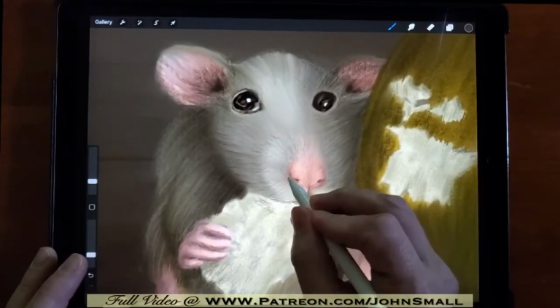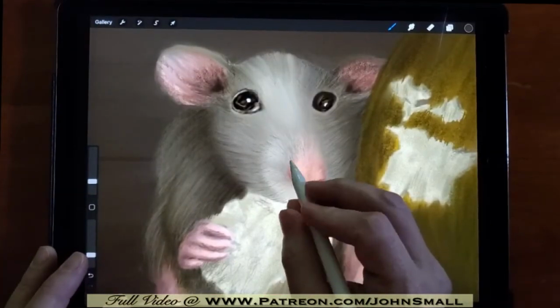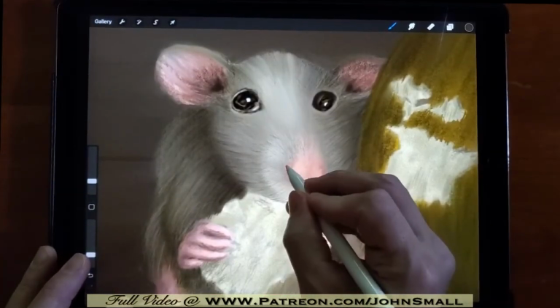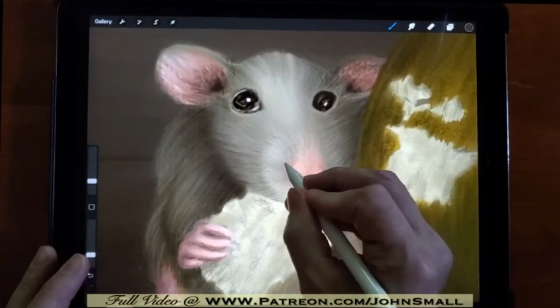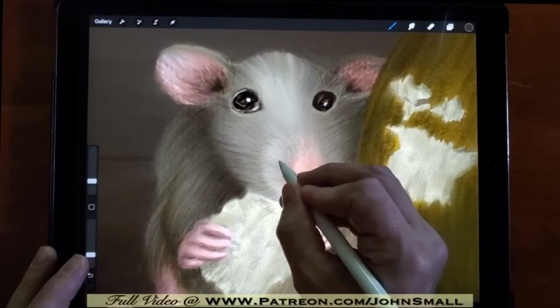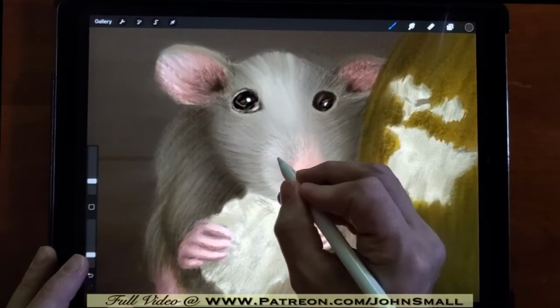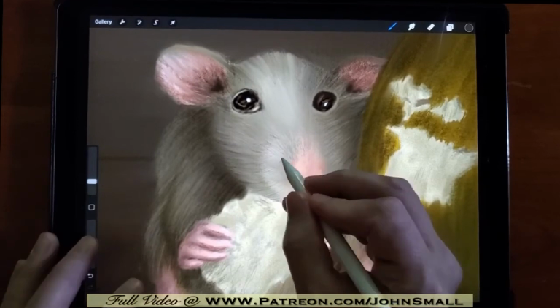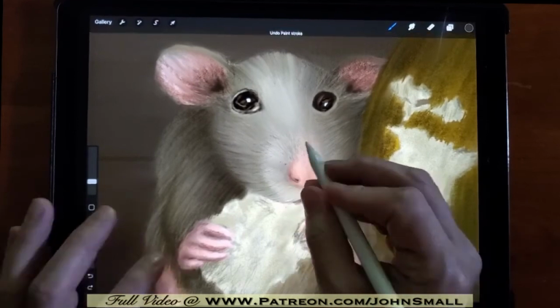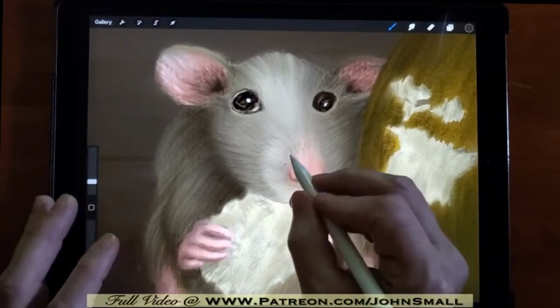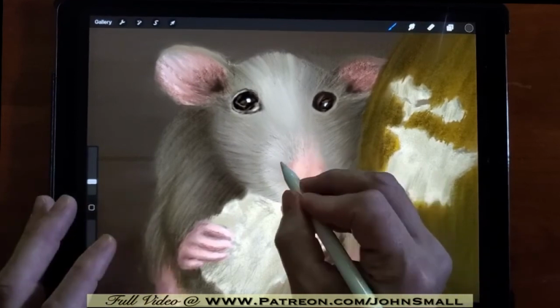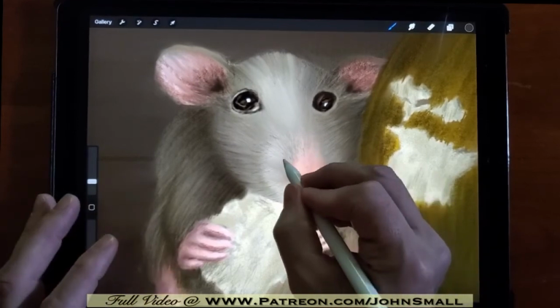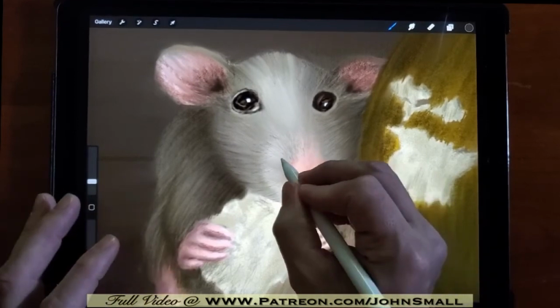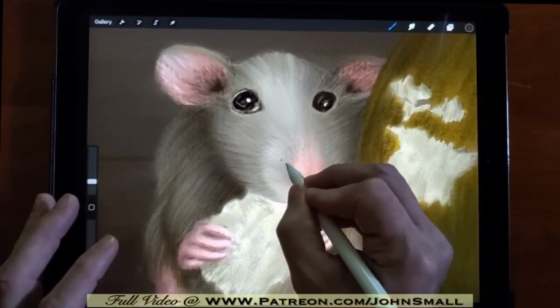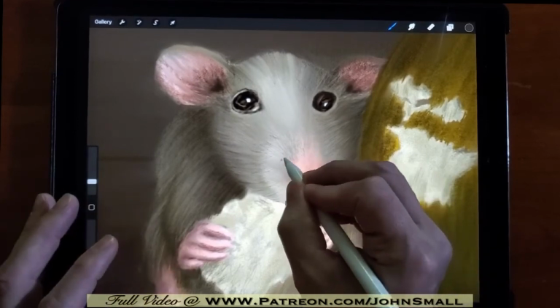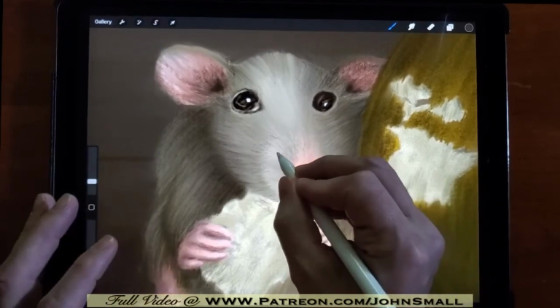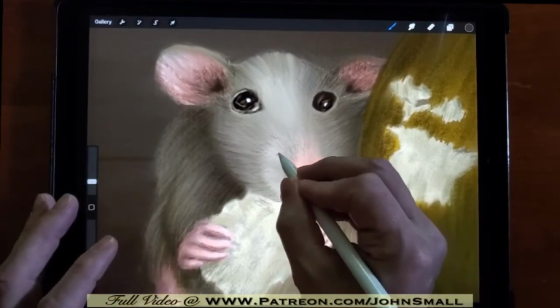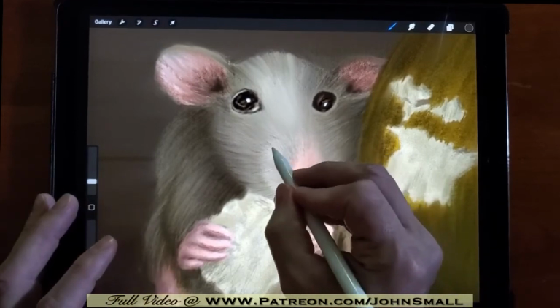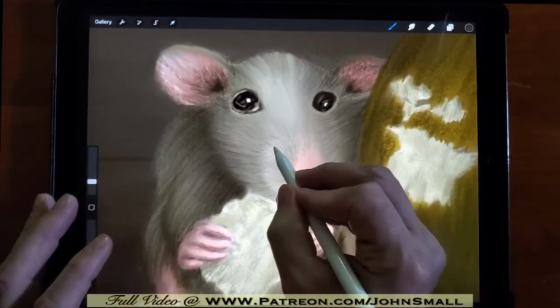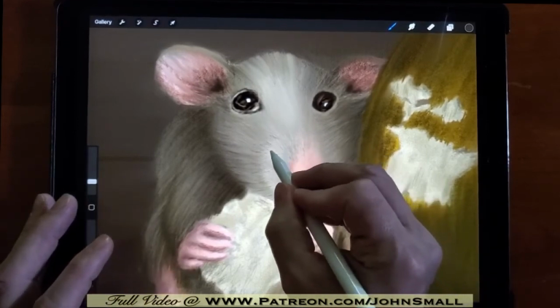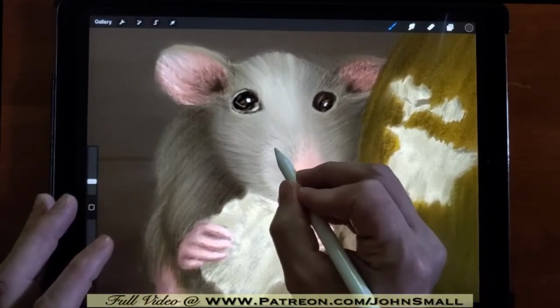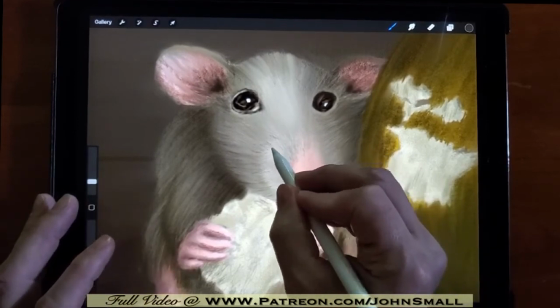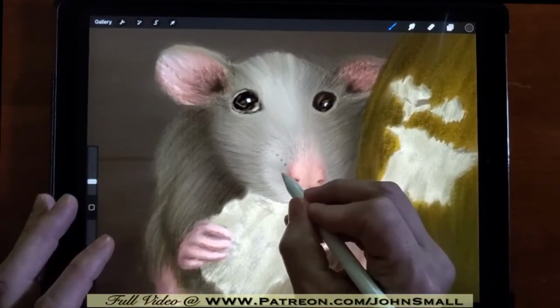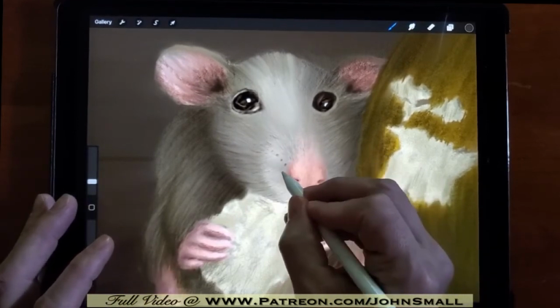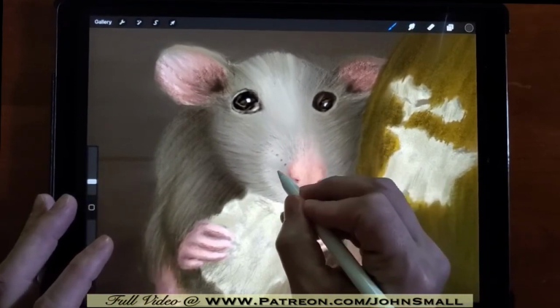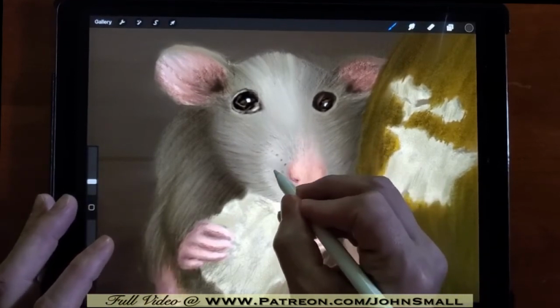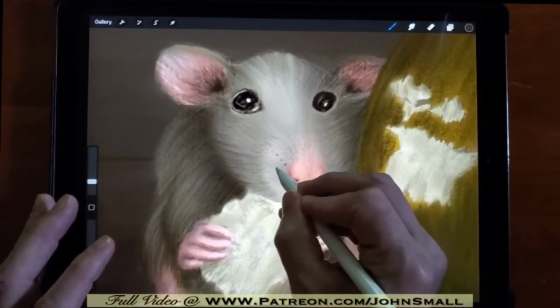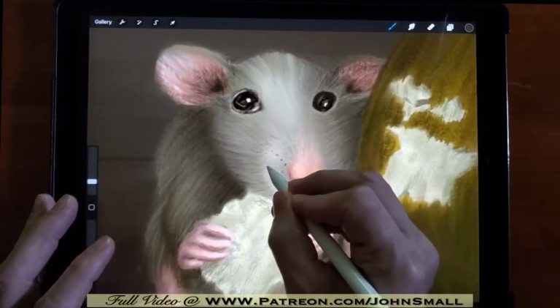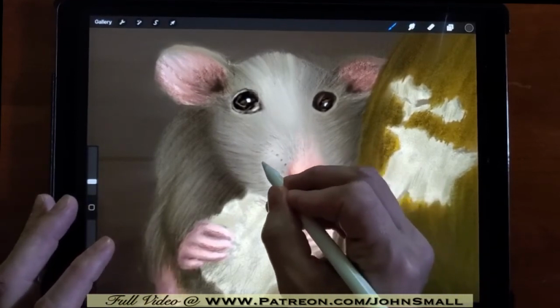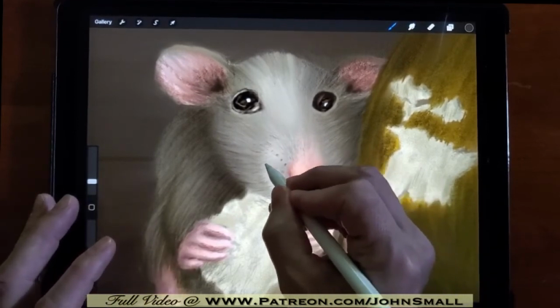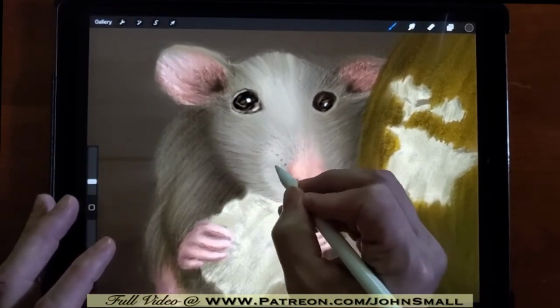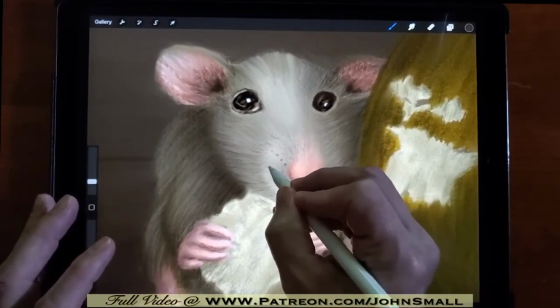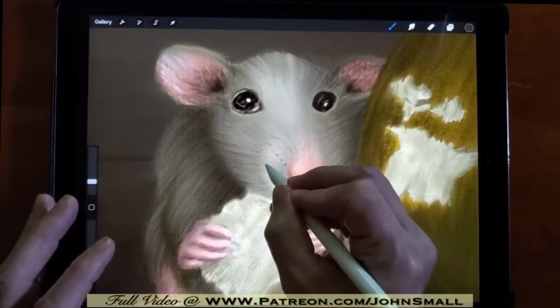And now to begin adding the details of the whiskers; we'll go along with this in high speed.